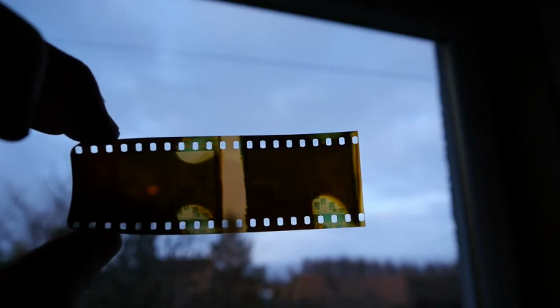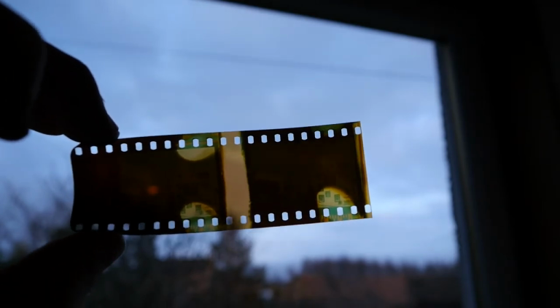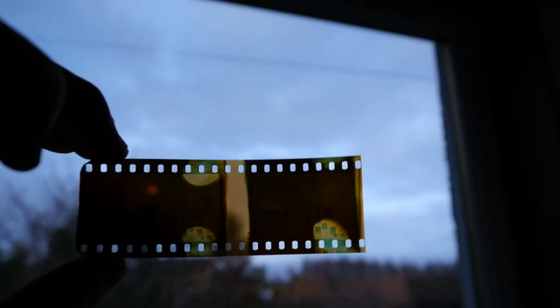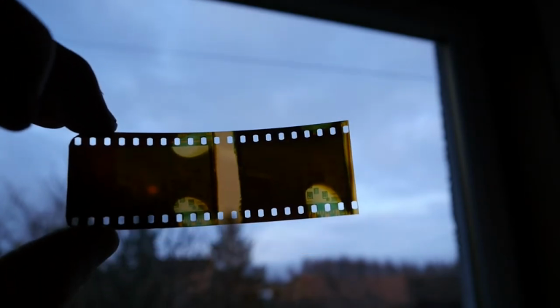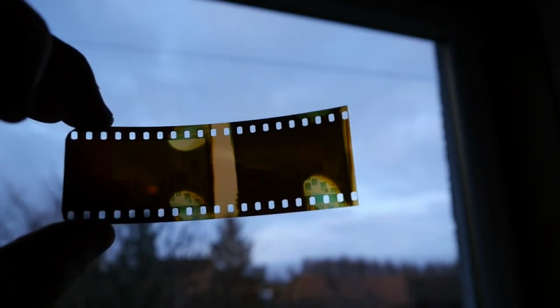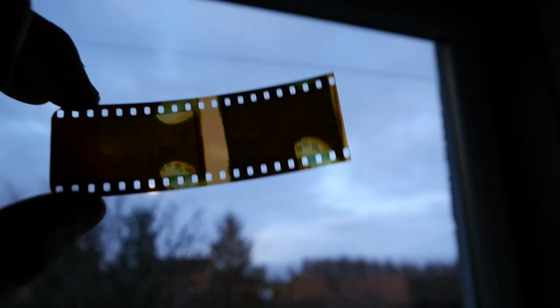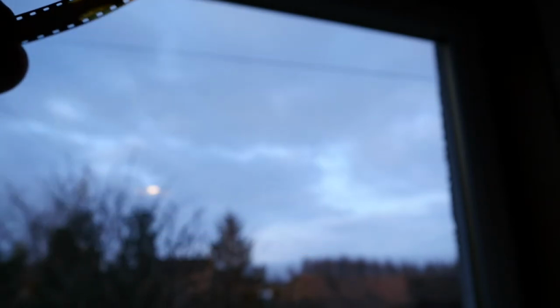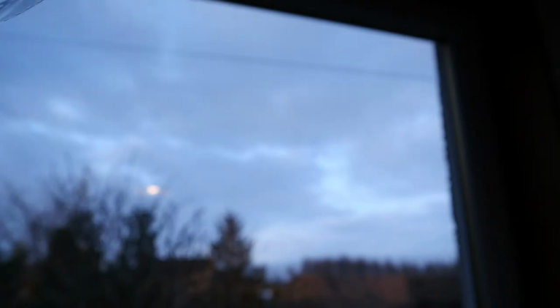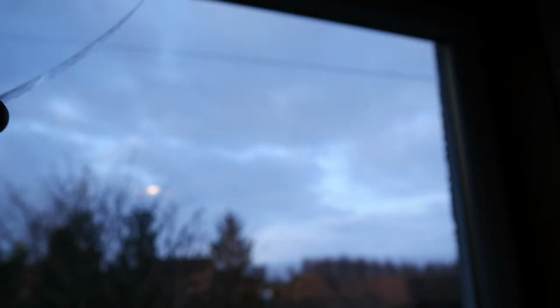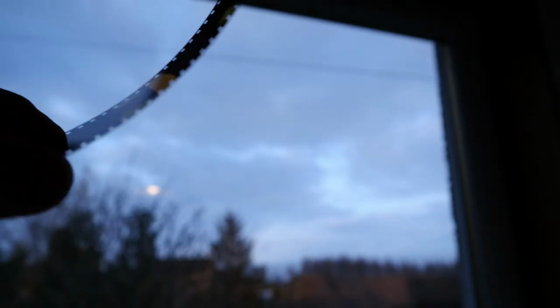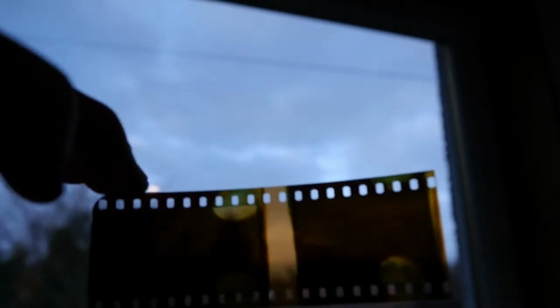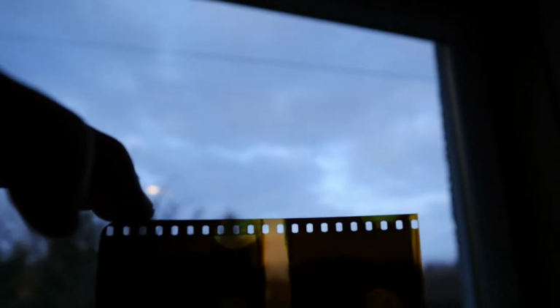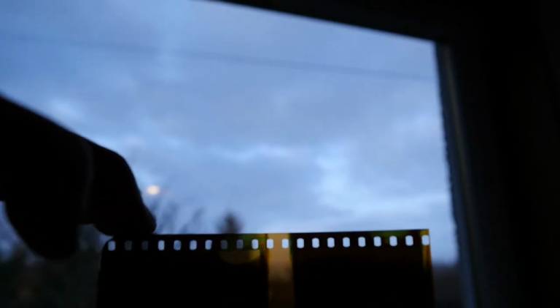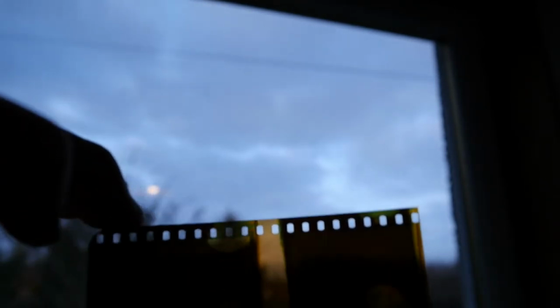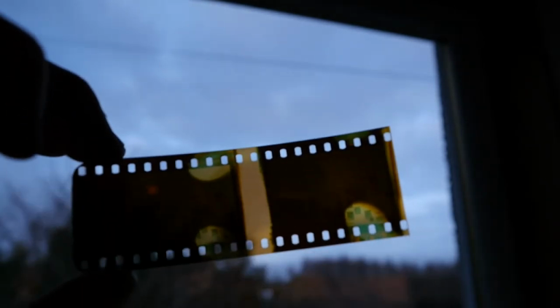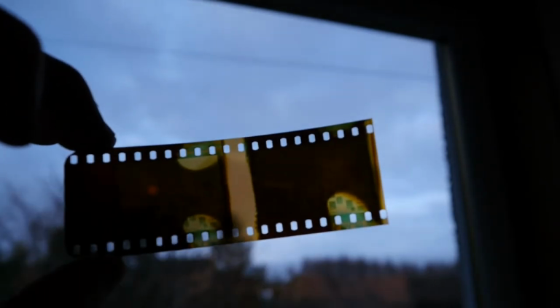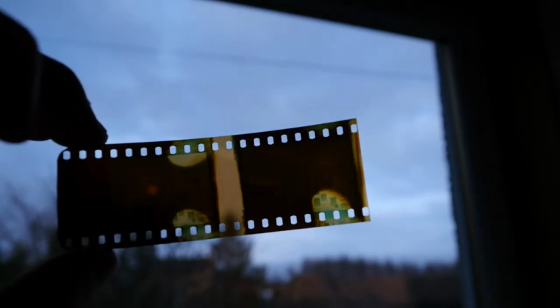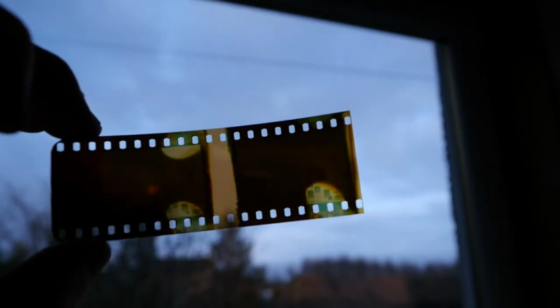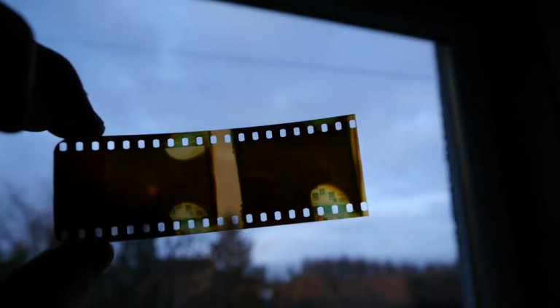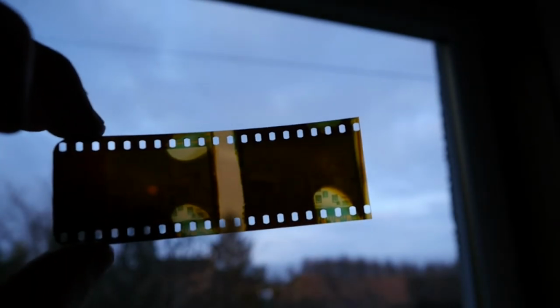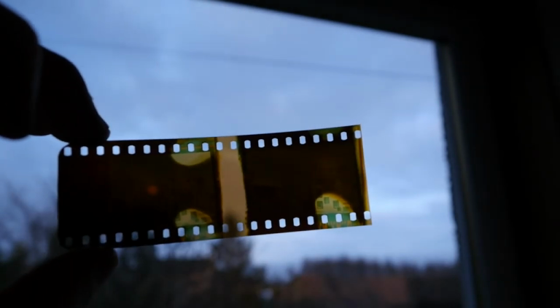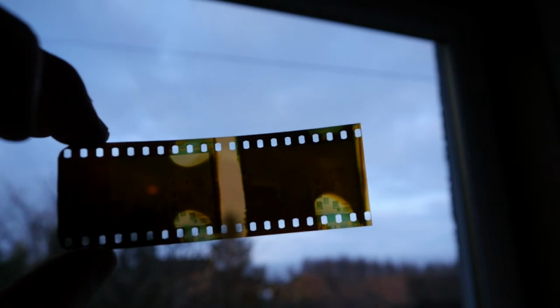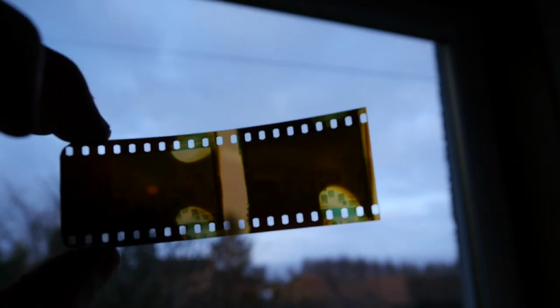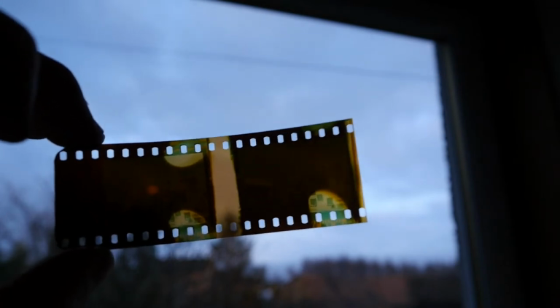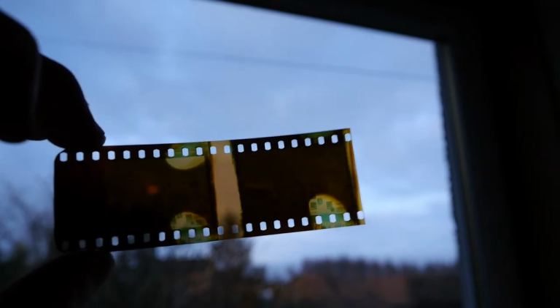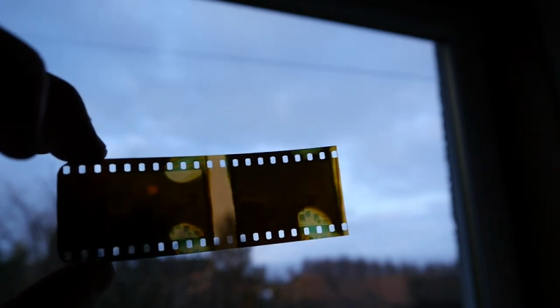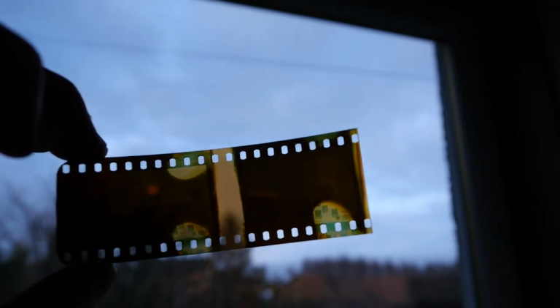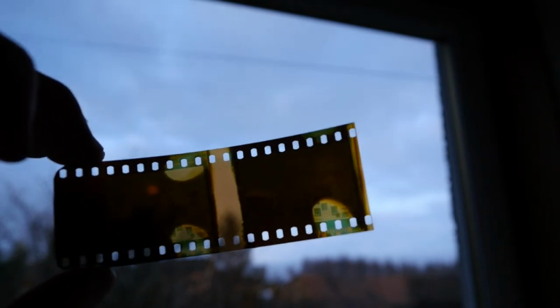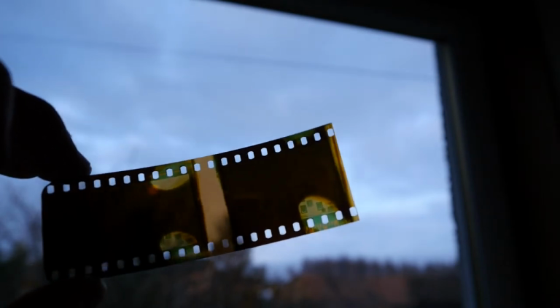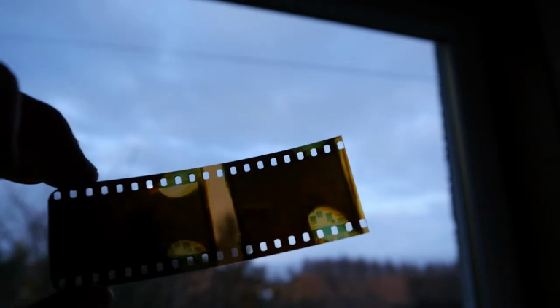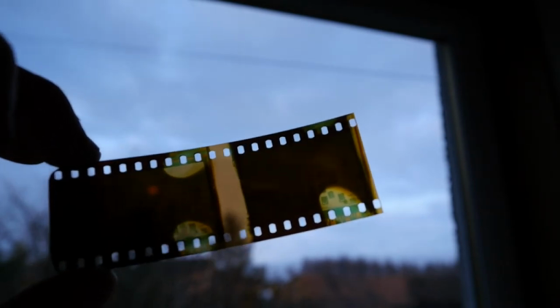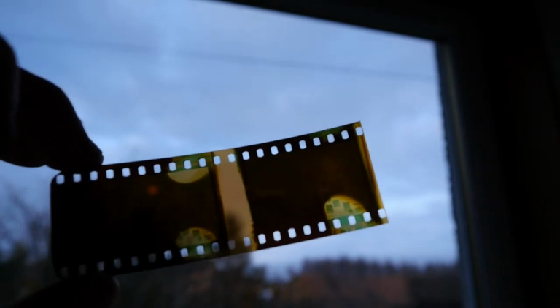What I'll do now is go to the computer and show you the results of using this as a camera film.